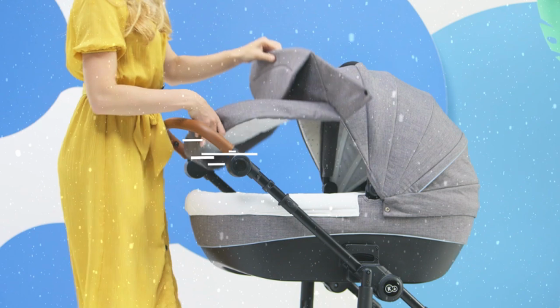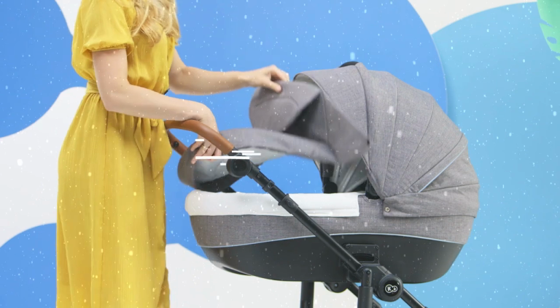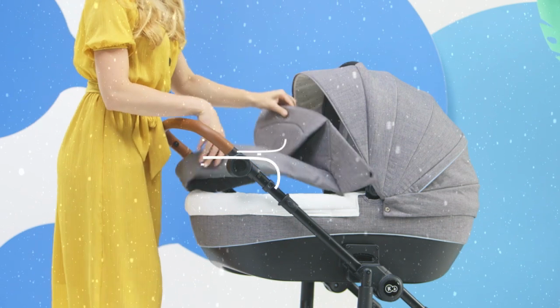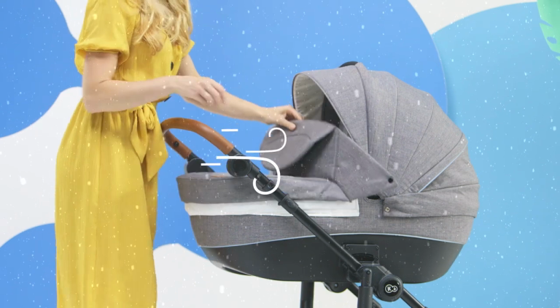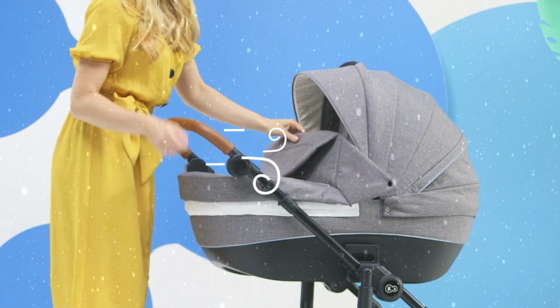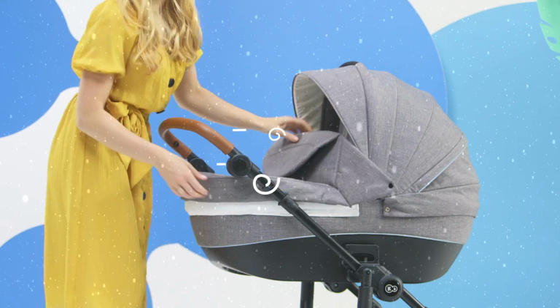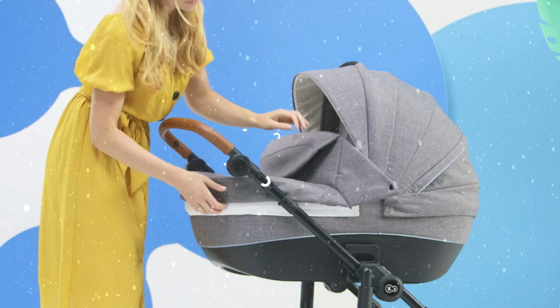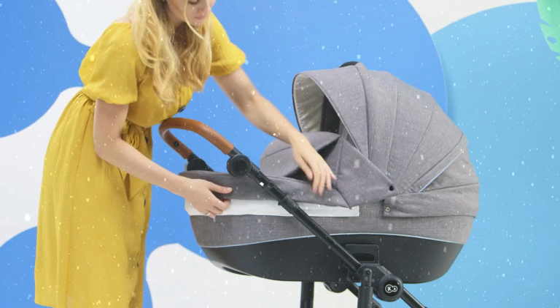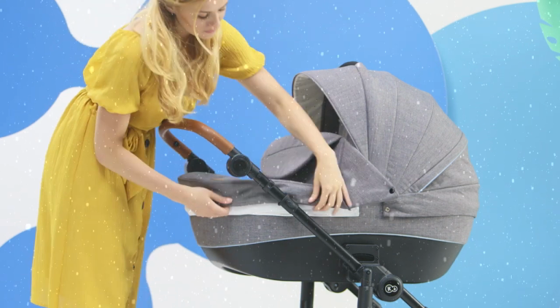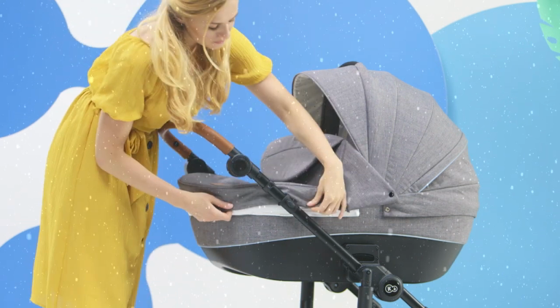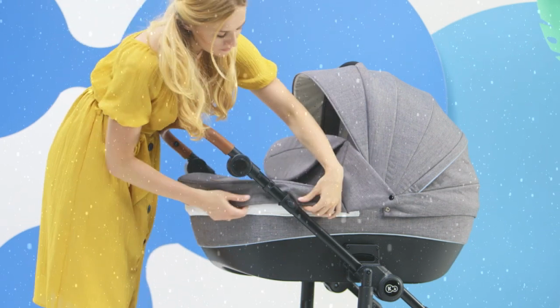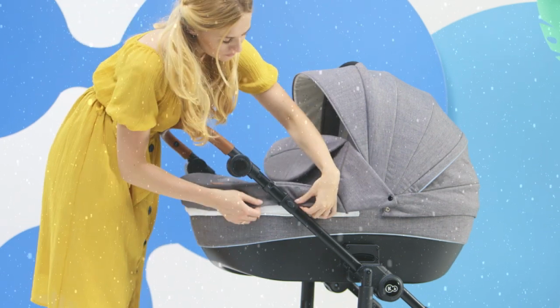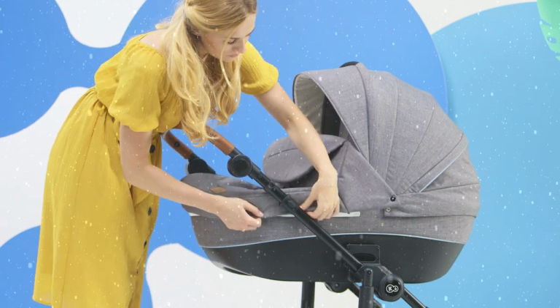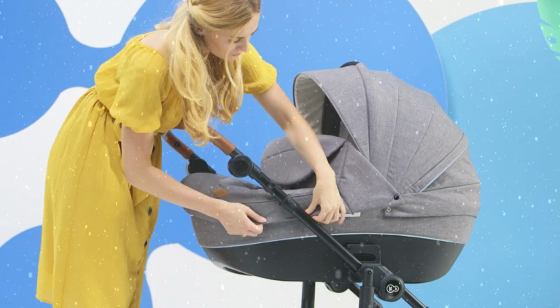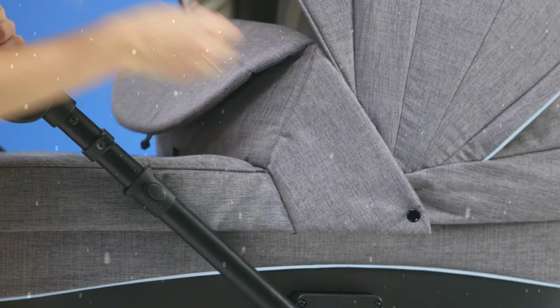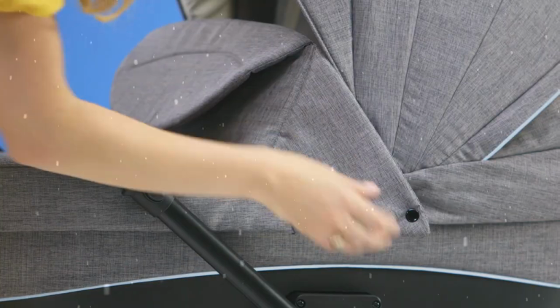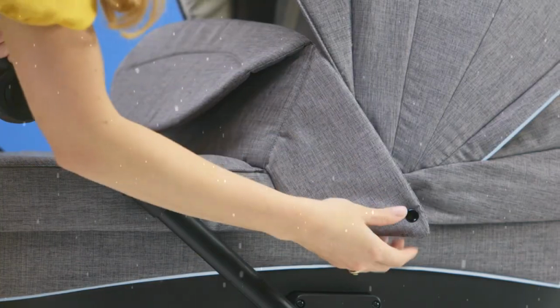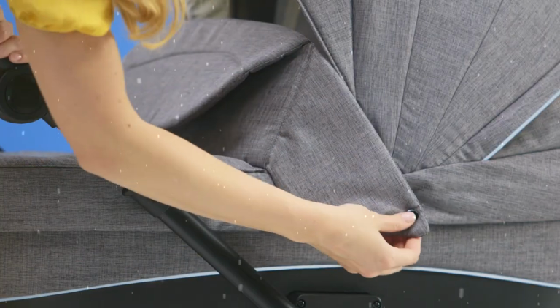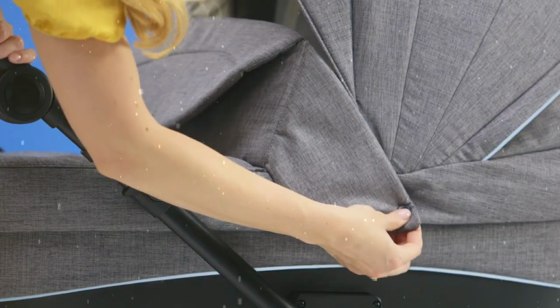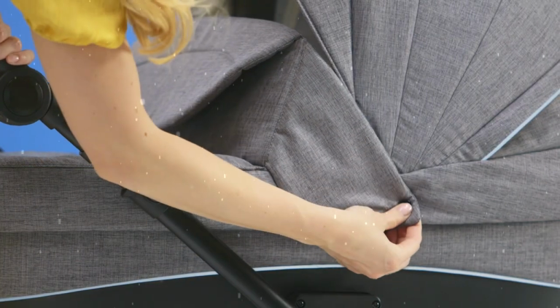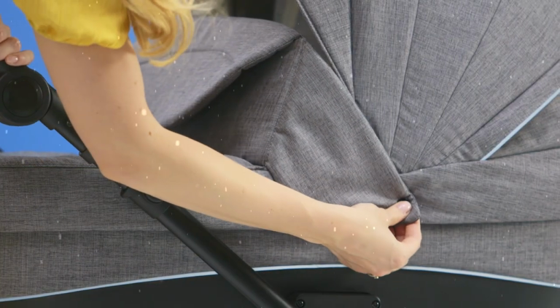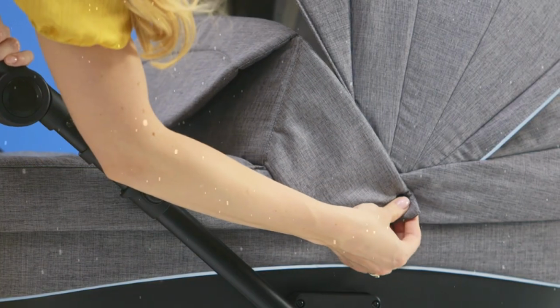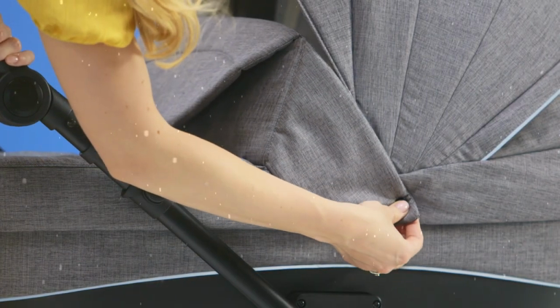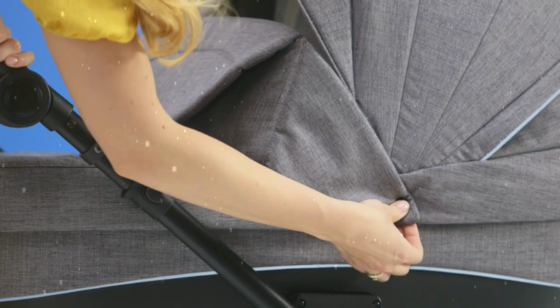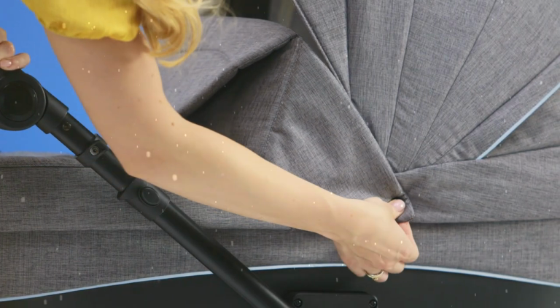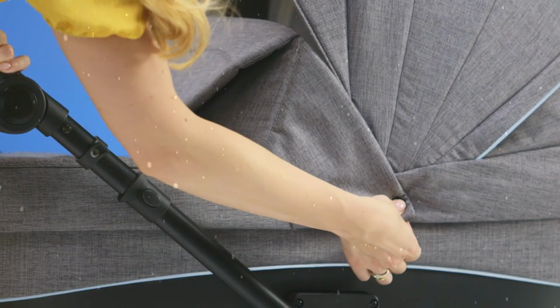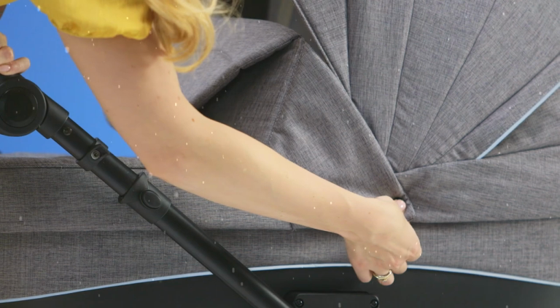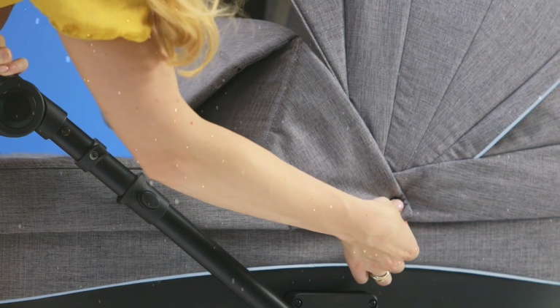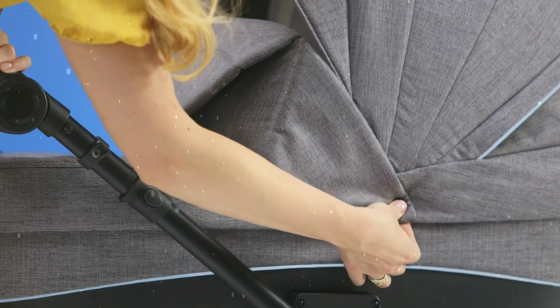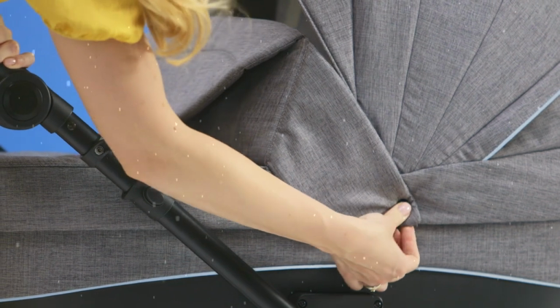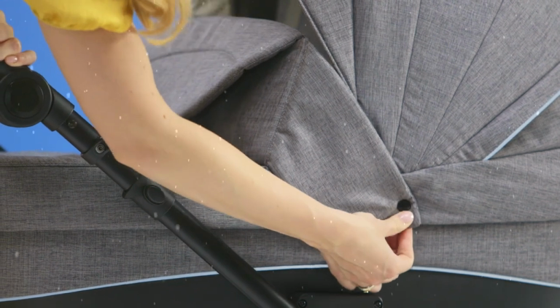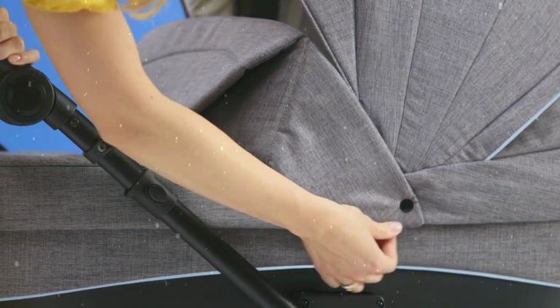Is it cold? Is it raining? Don't worry — there's a foot cover and a rain foil included in the set.